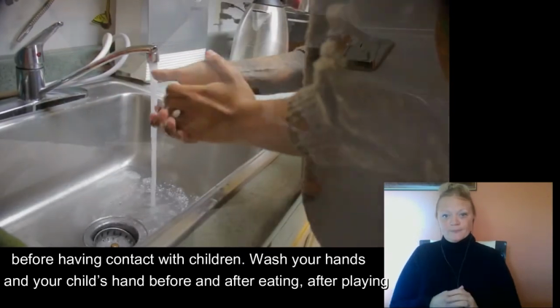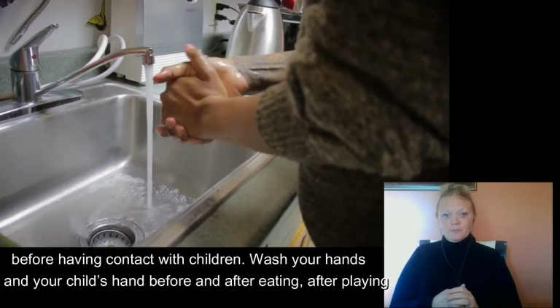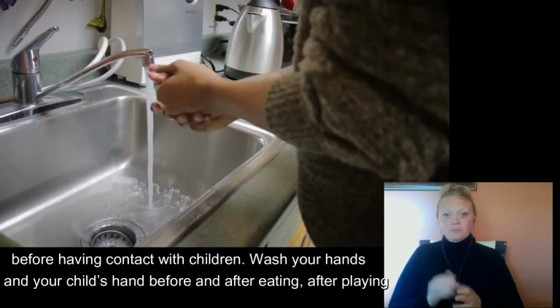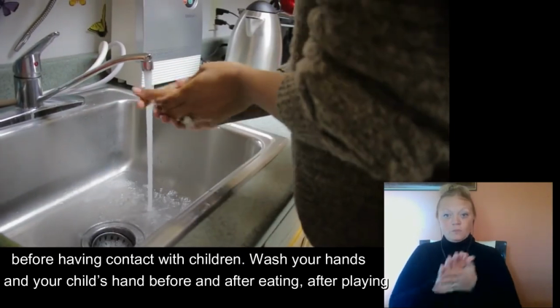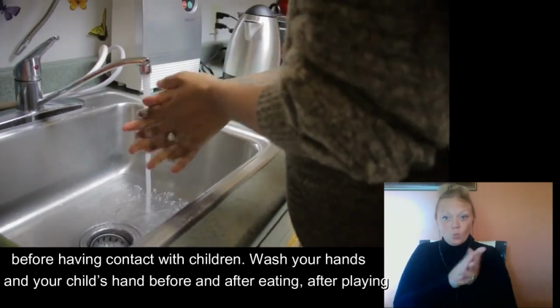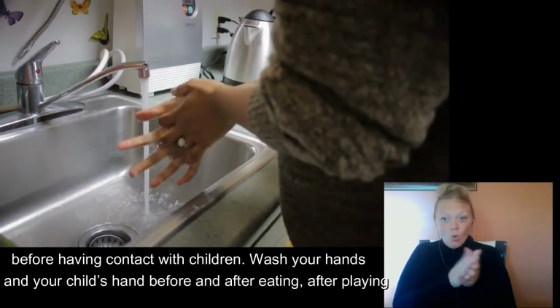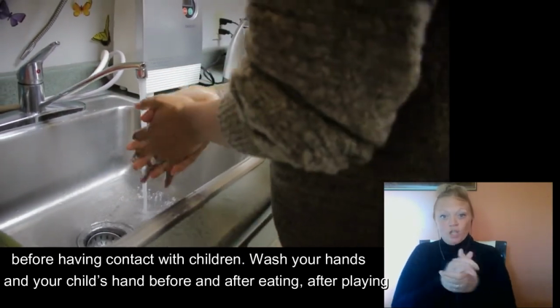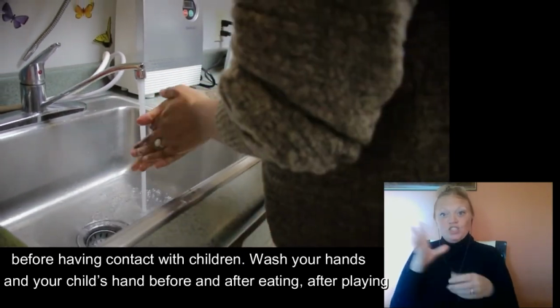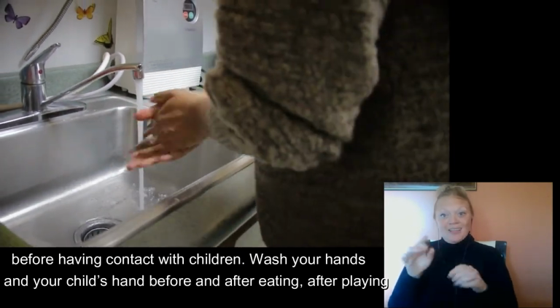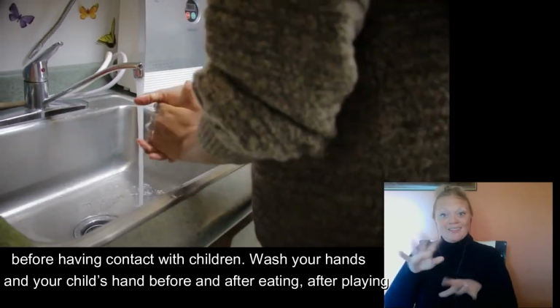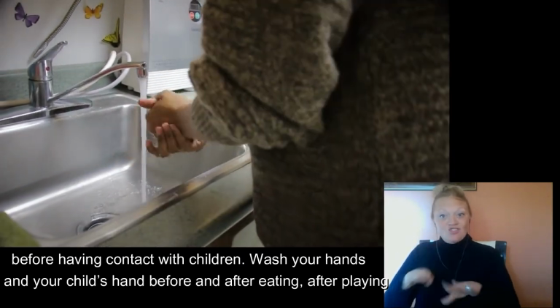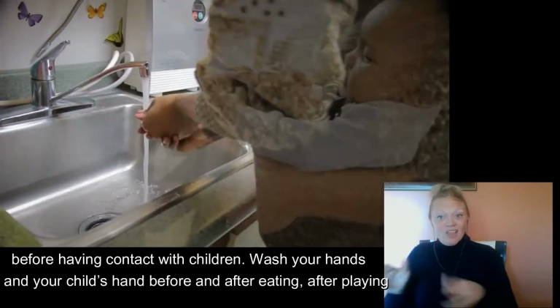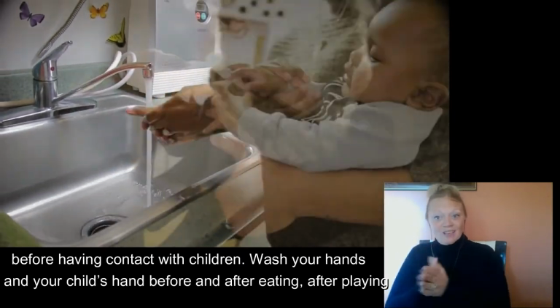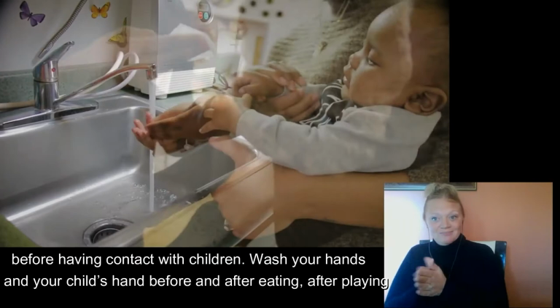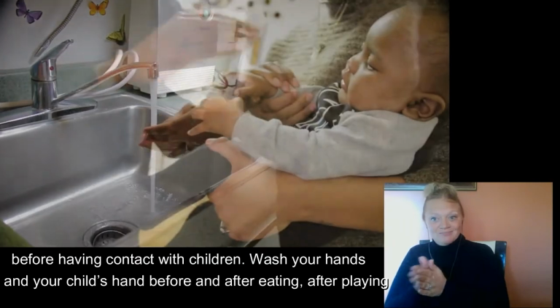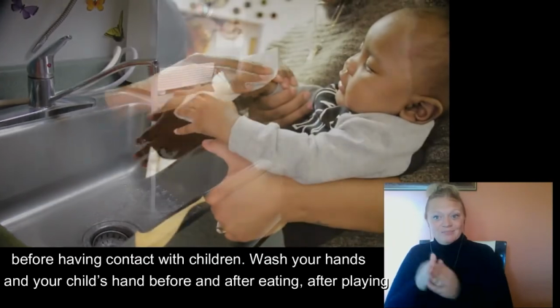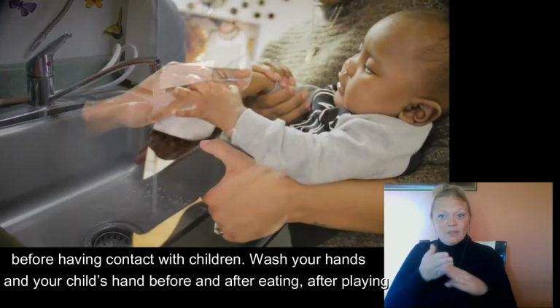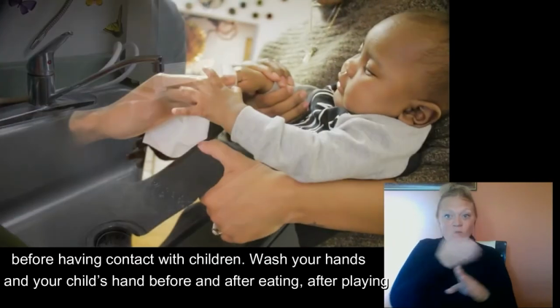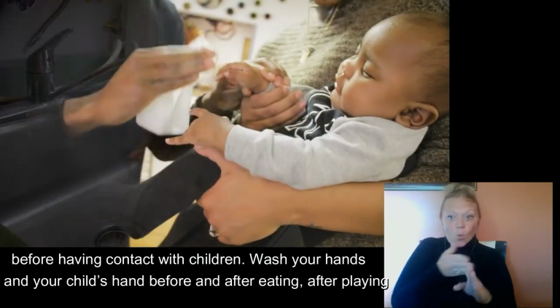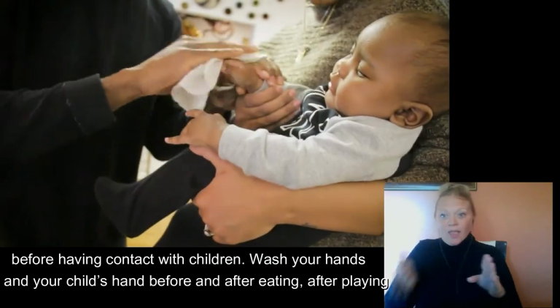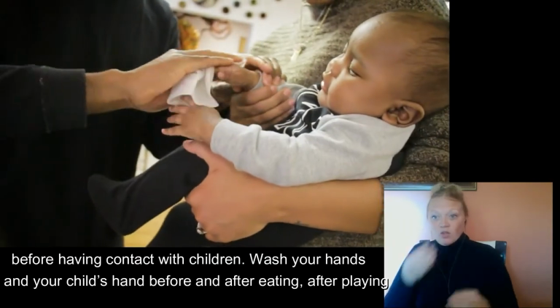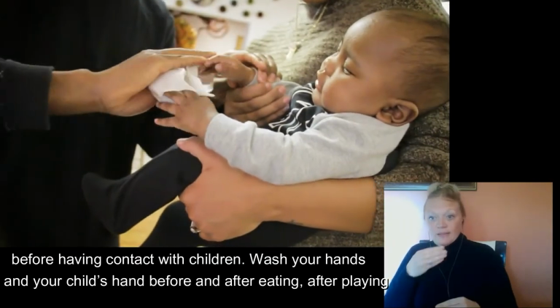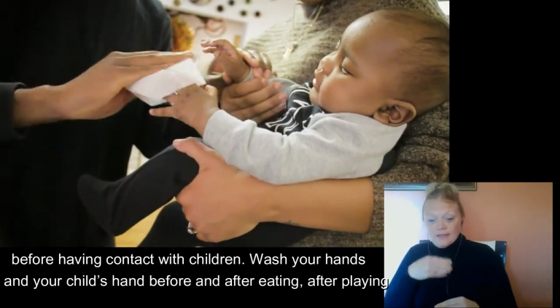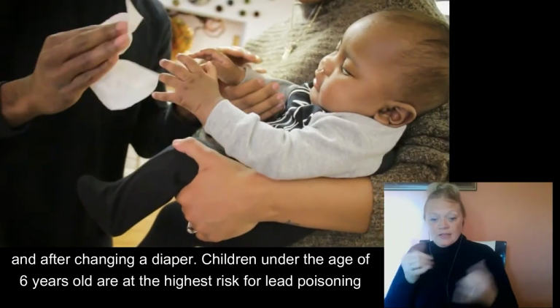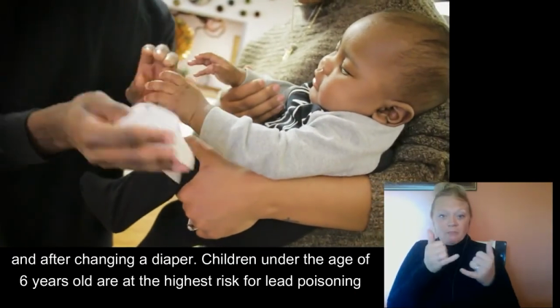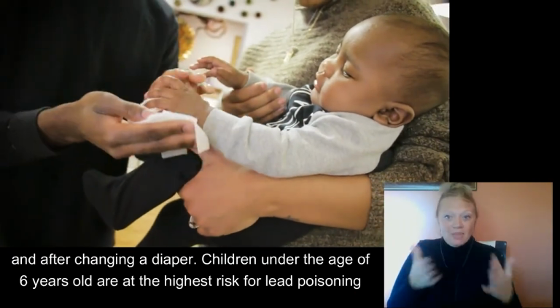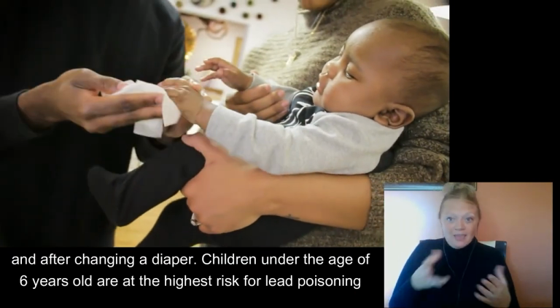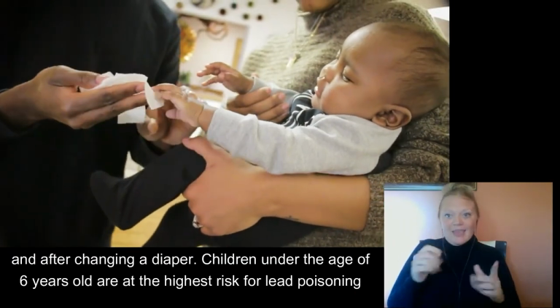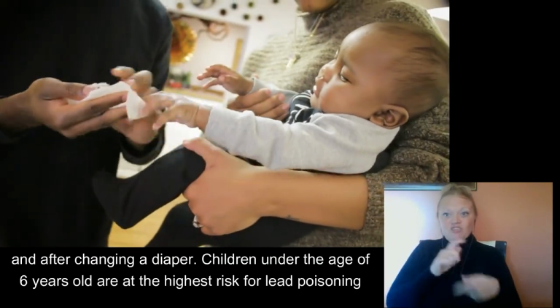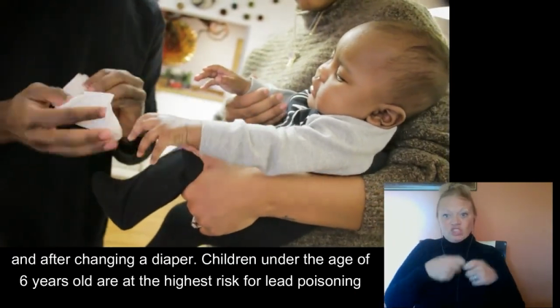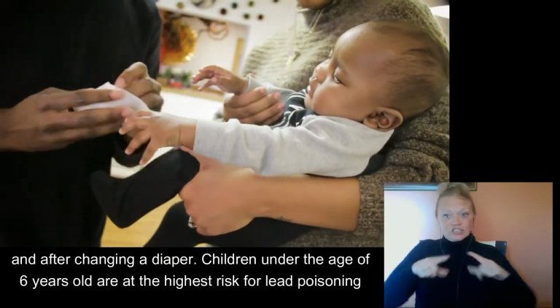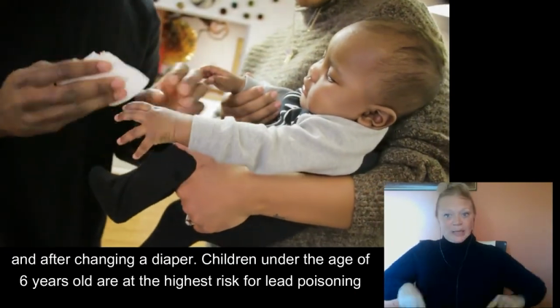Wash your hands and your child's hands before and after eating, after playing, and after changing a diaper.